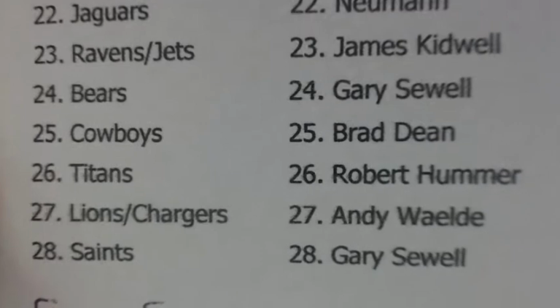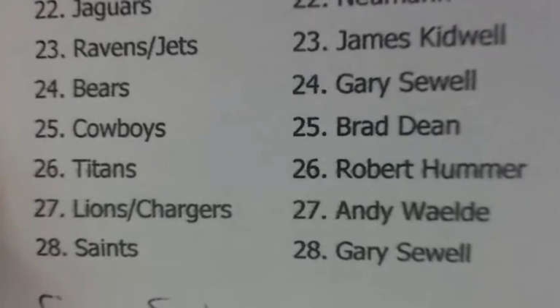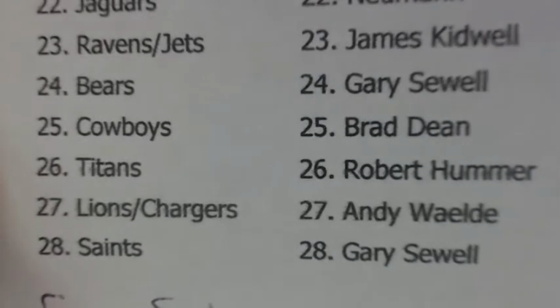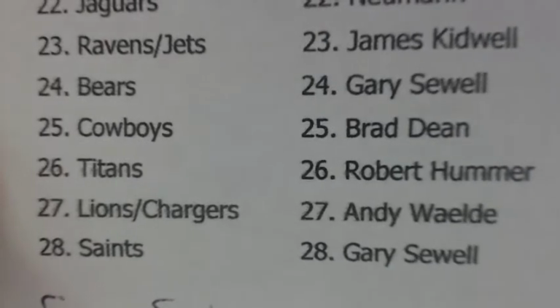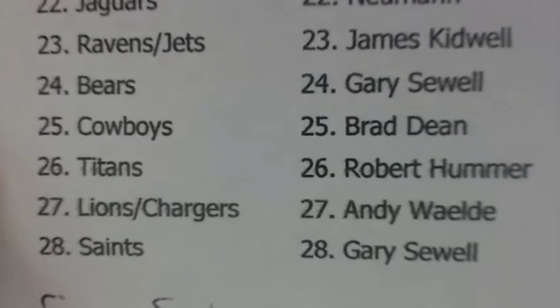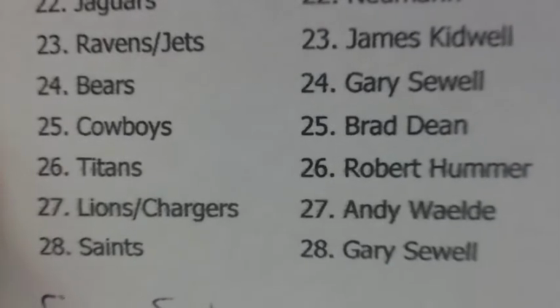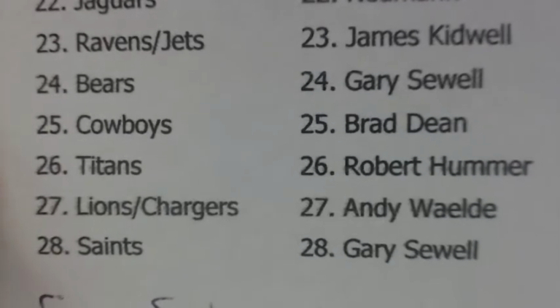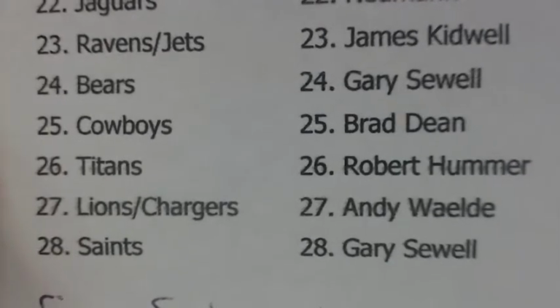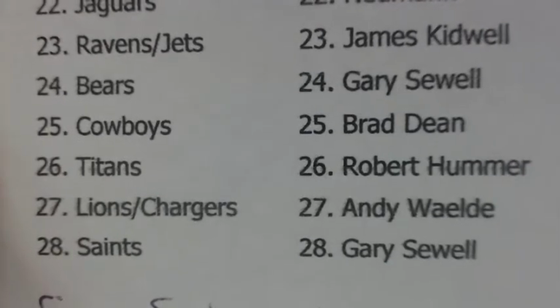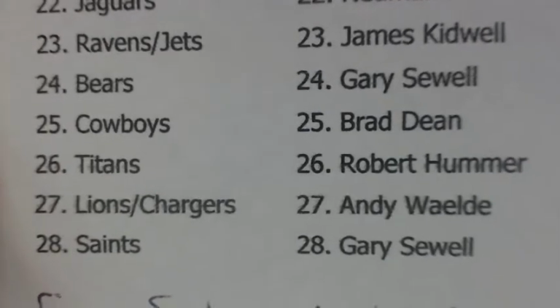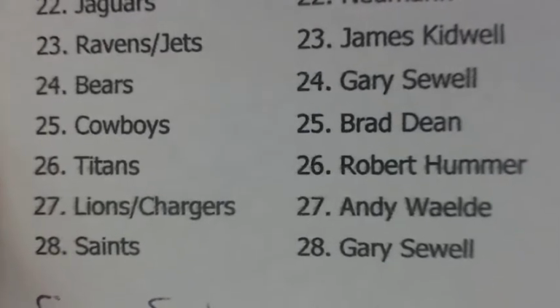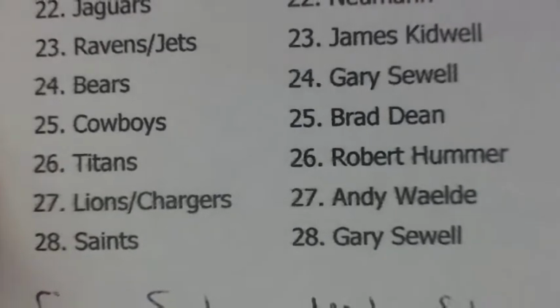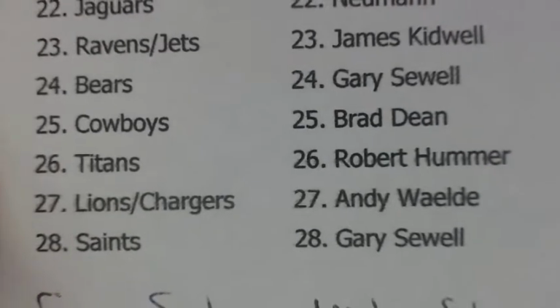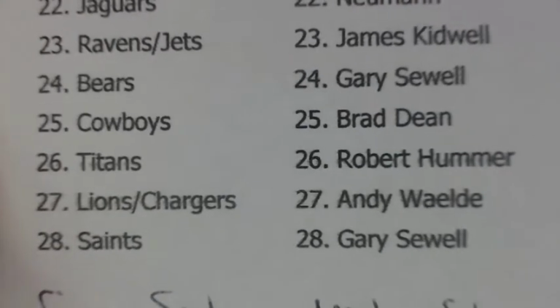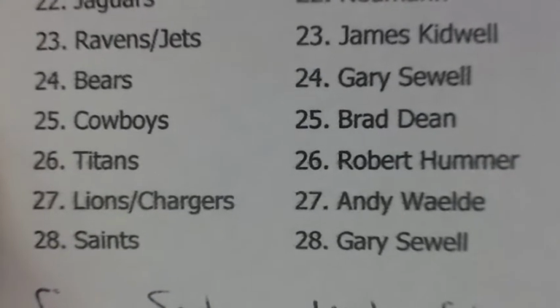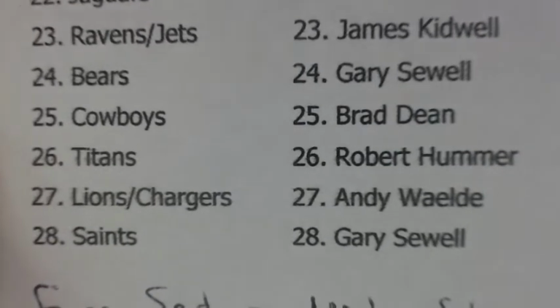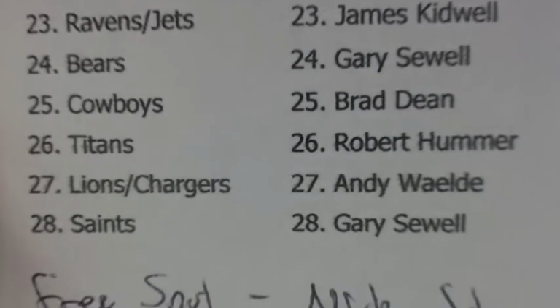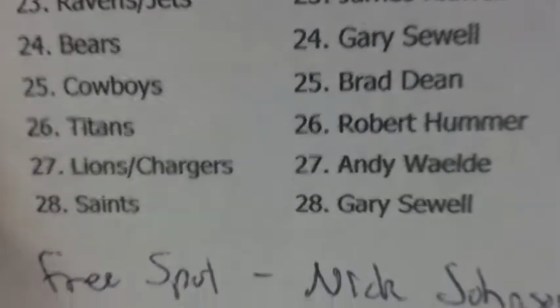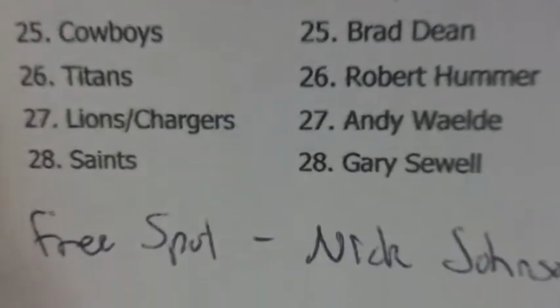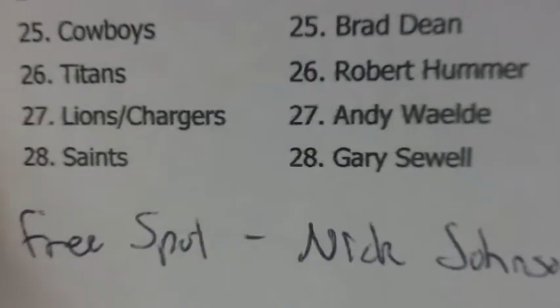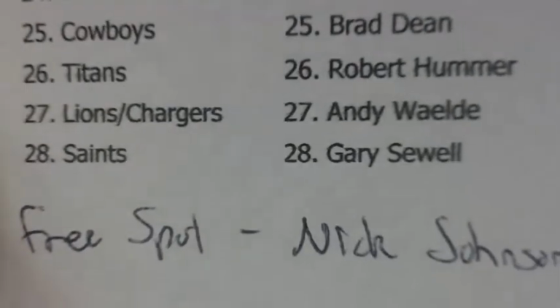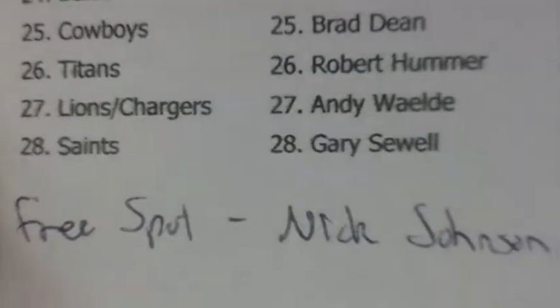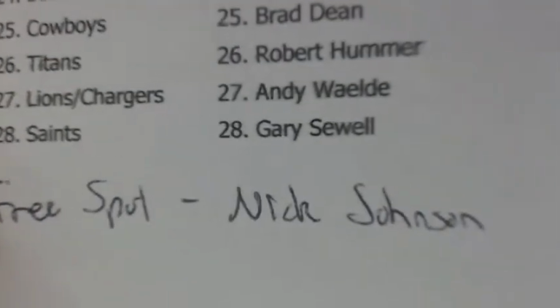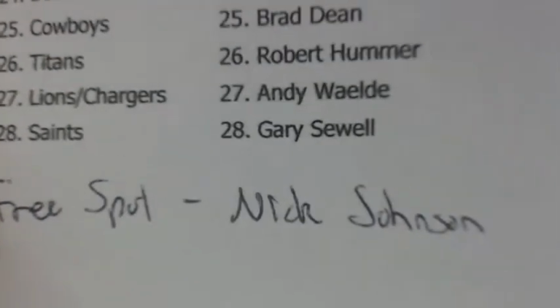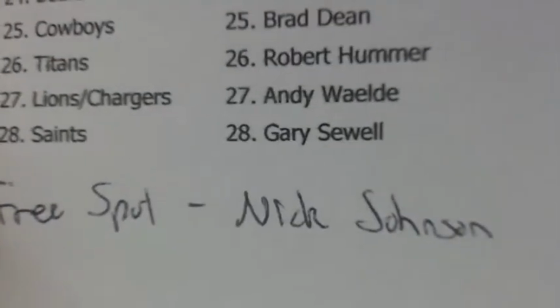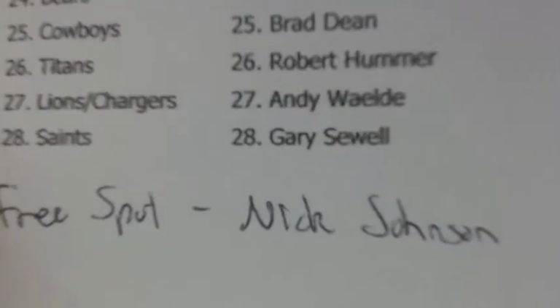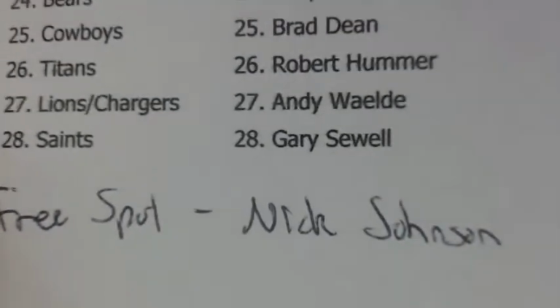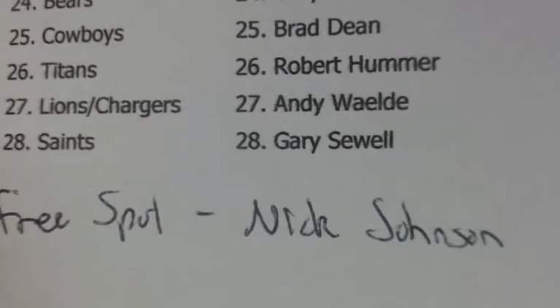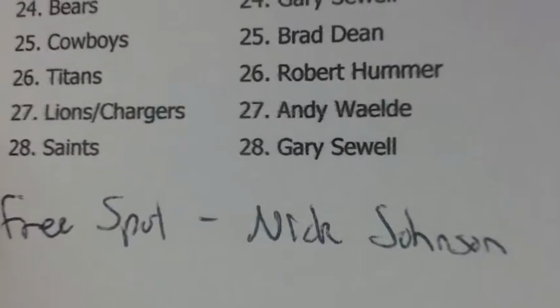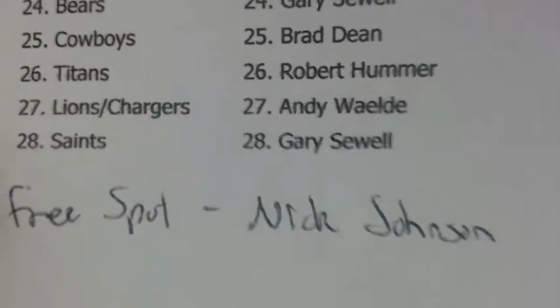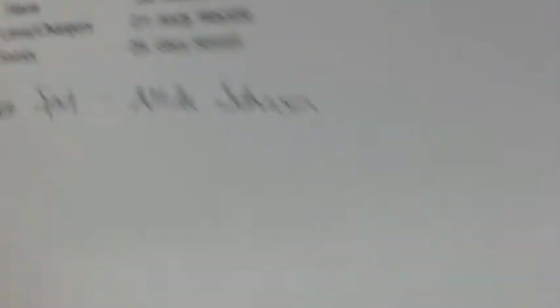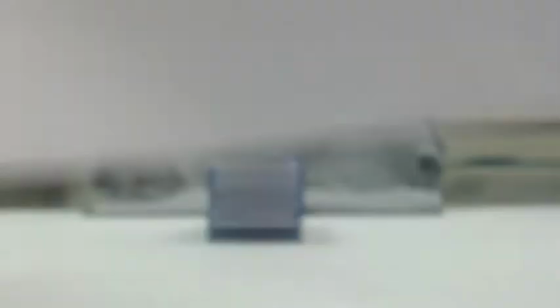Robert Hummer: Lions, Chargers — Combo. Andy Weldy: Saints. Gary Sewell: and a free spot. Next week's breaks went to Nick Johnson.